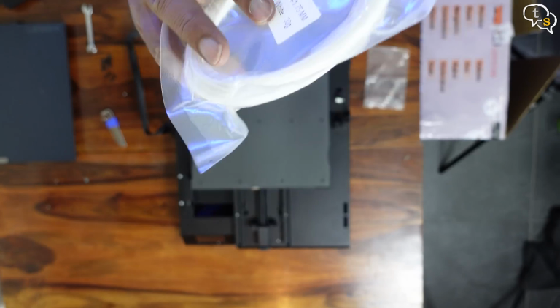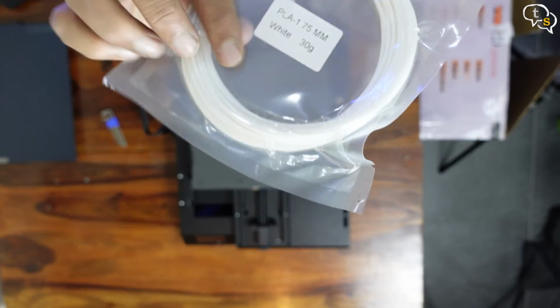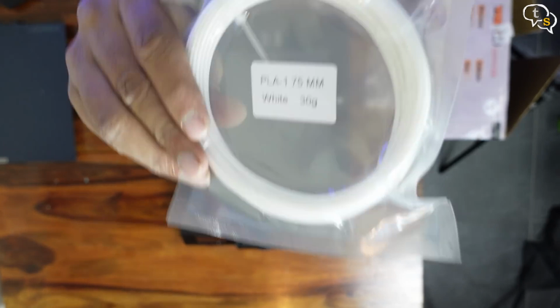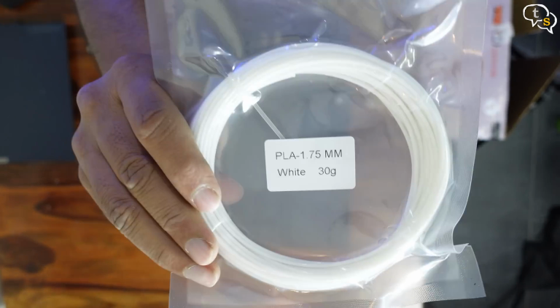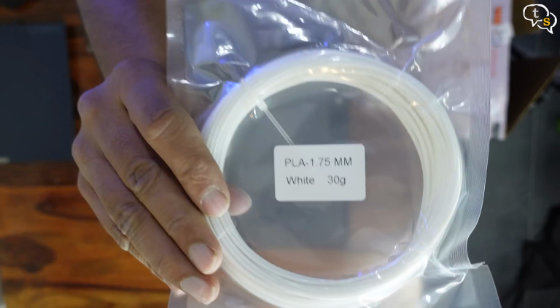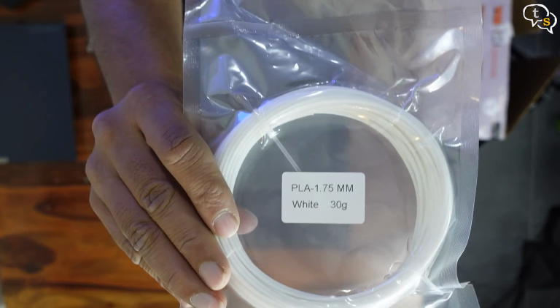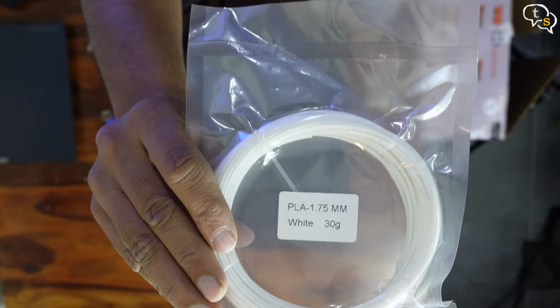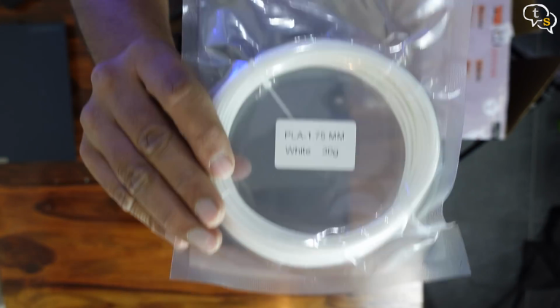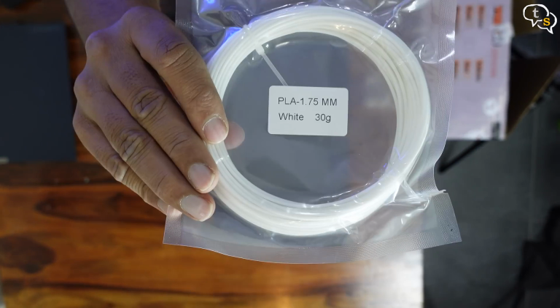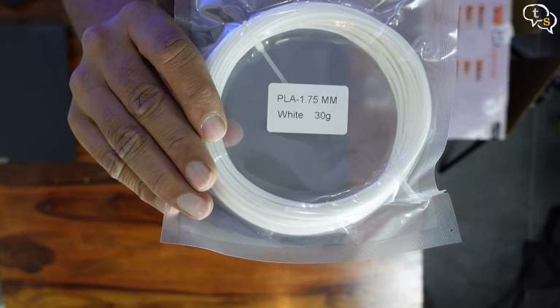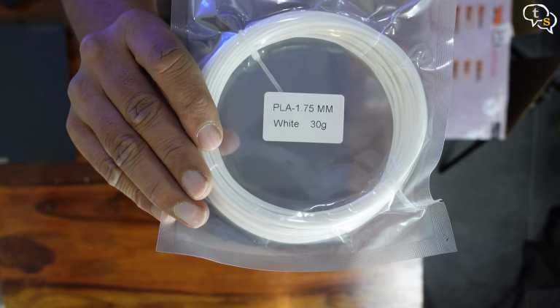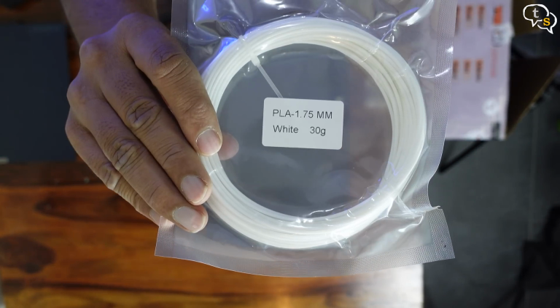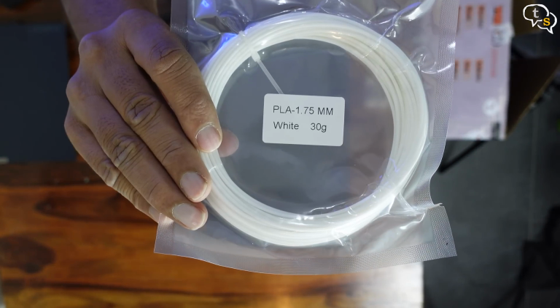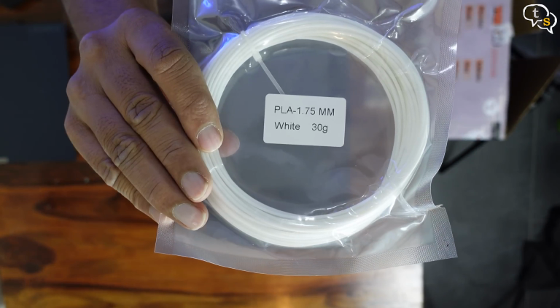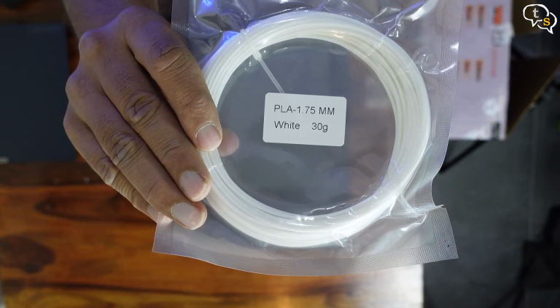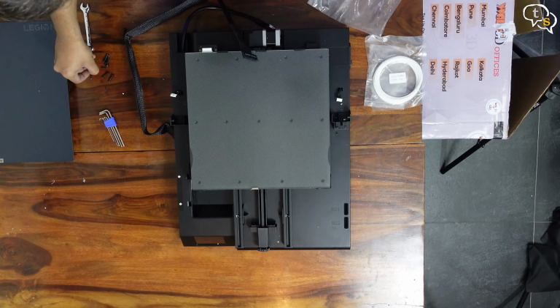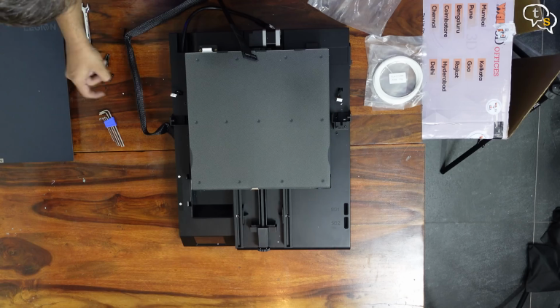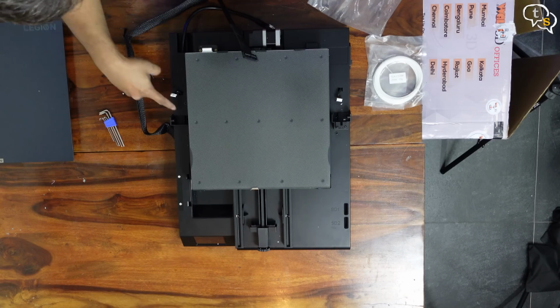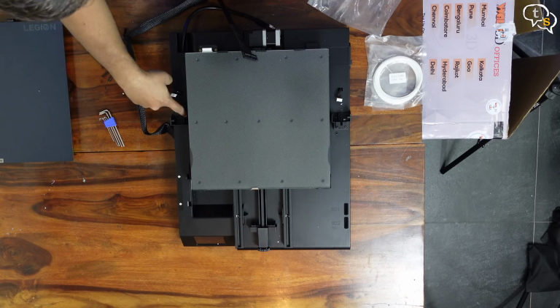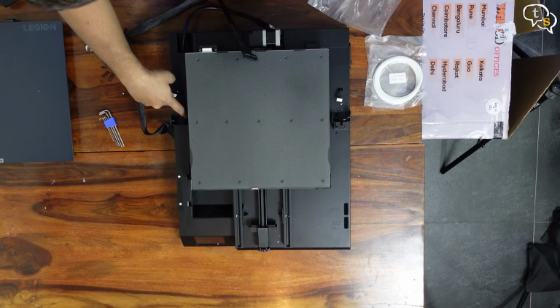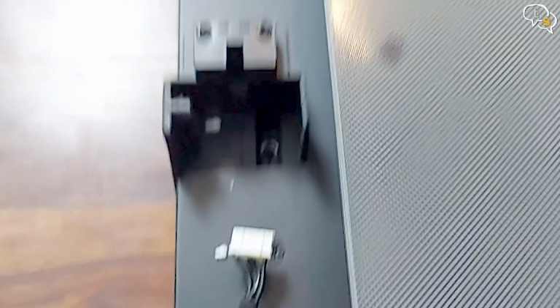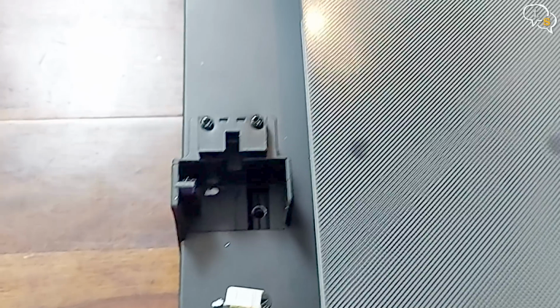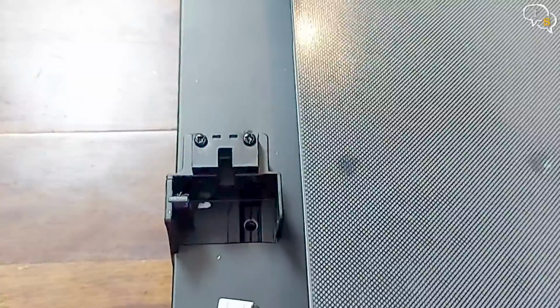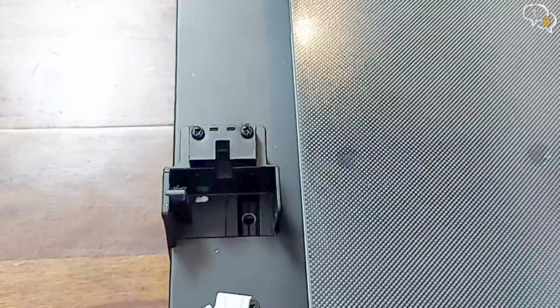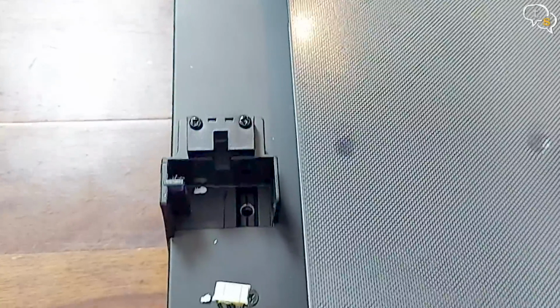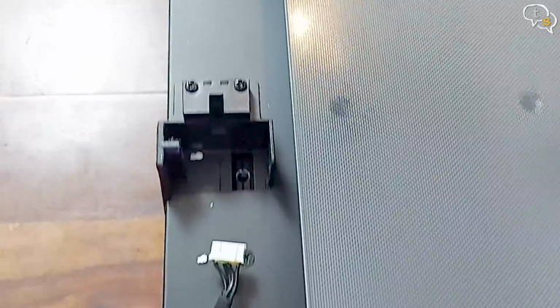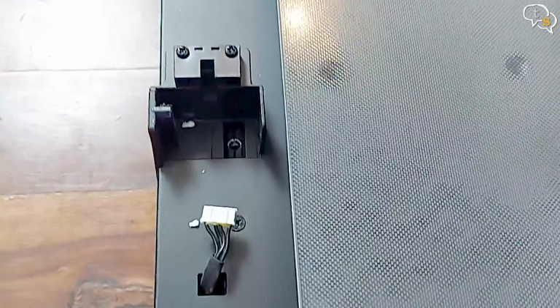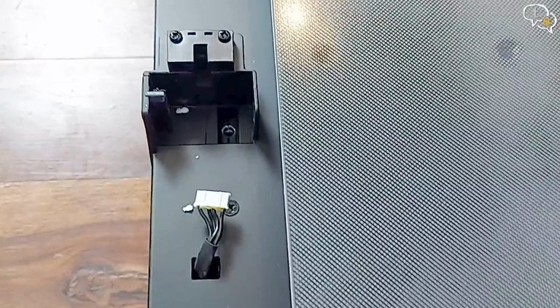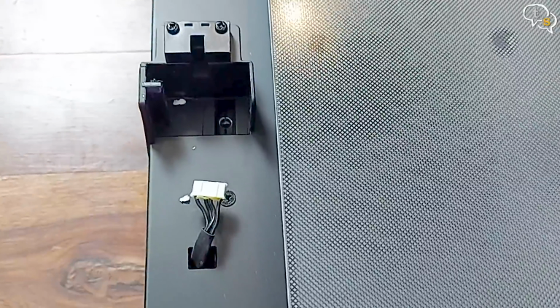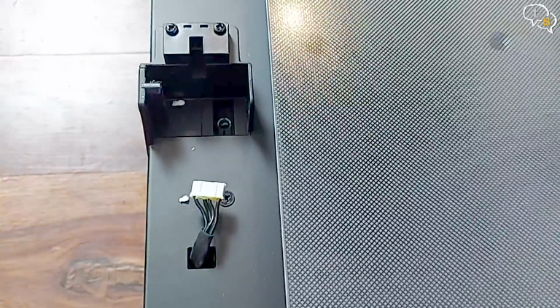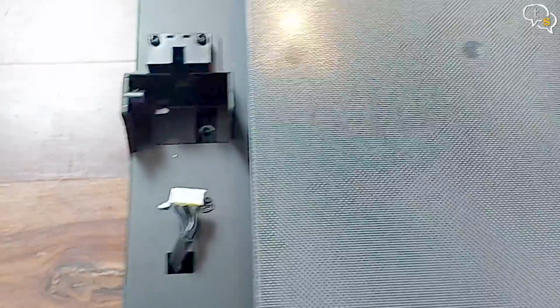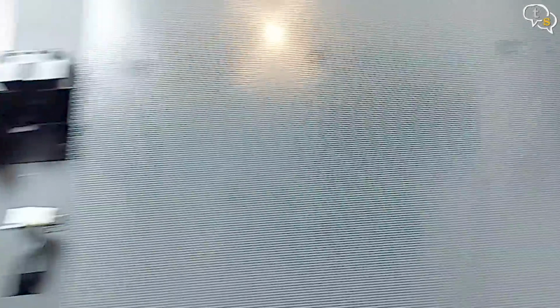30 grams of filament, more than enough for a test print. The extruder column will fit in here into these grooves.